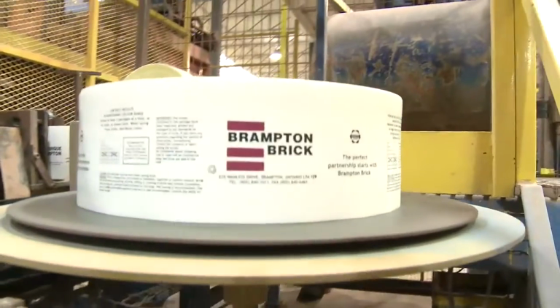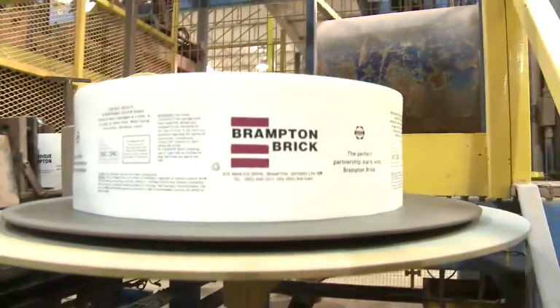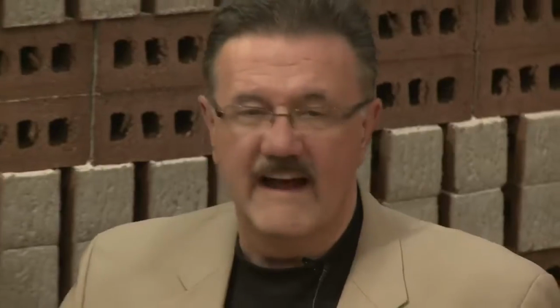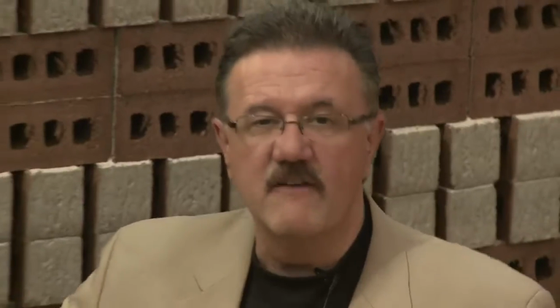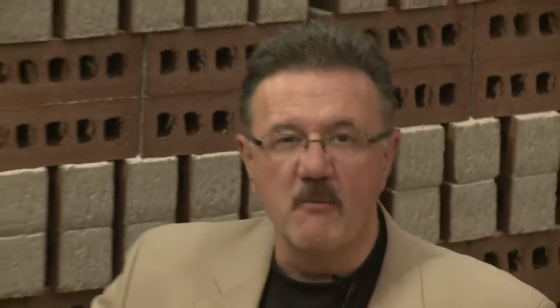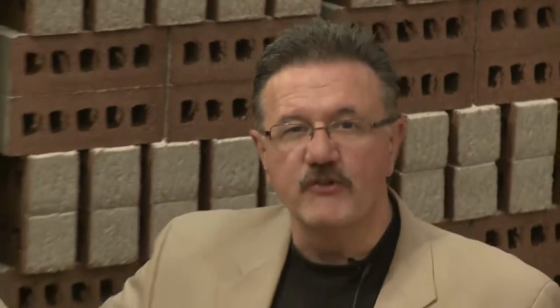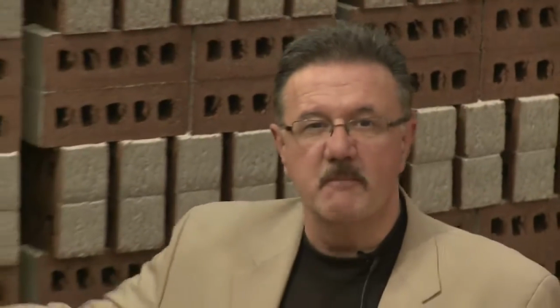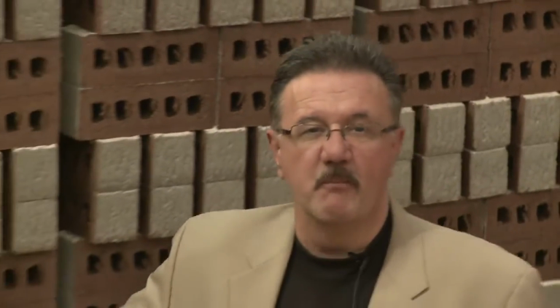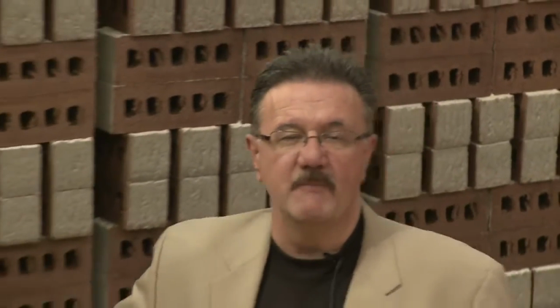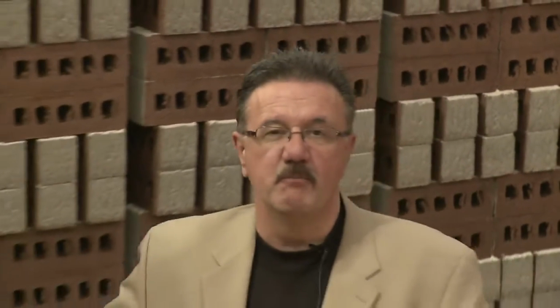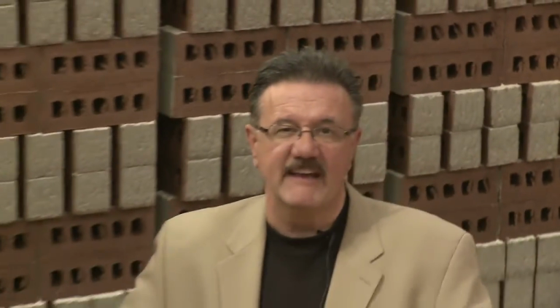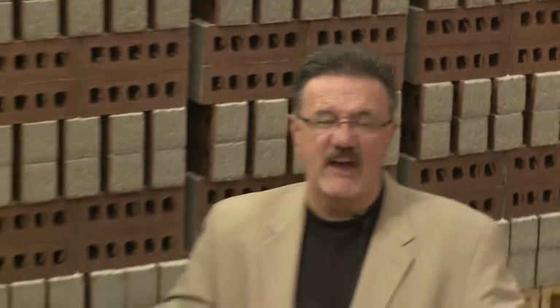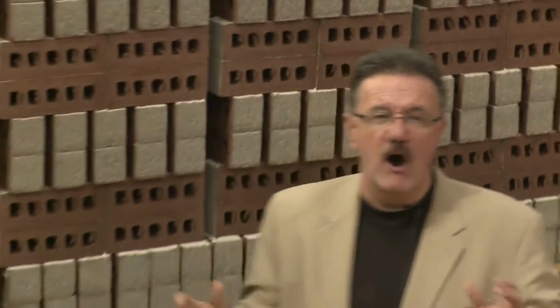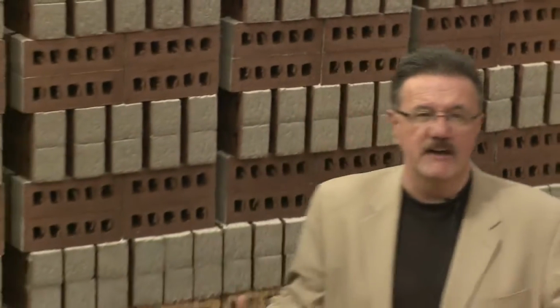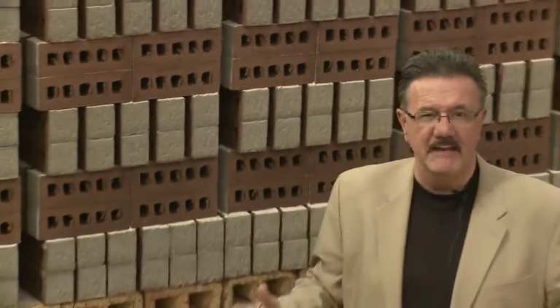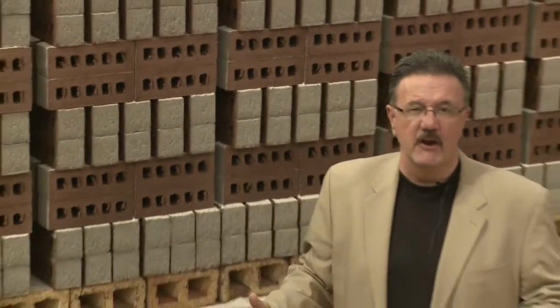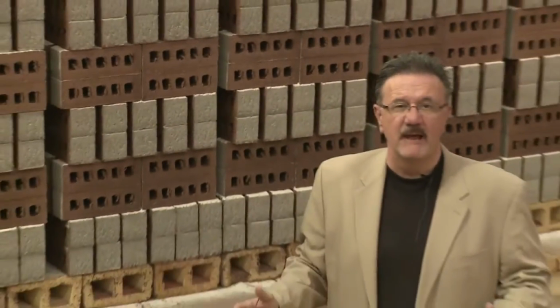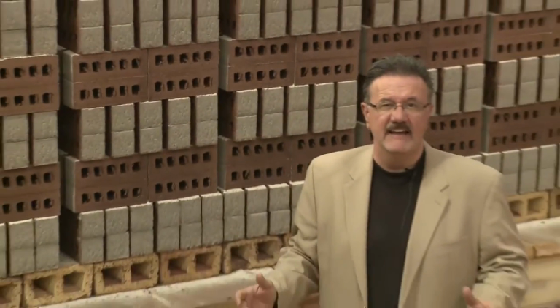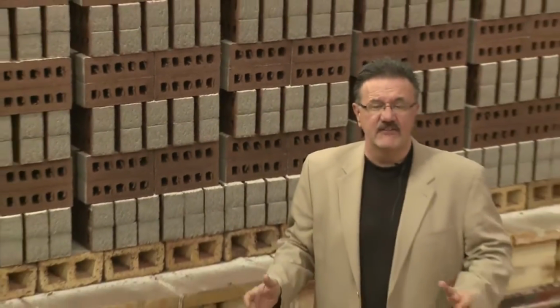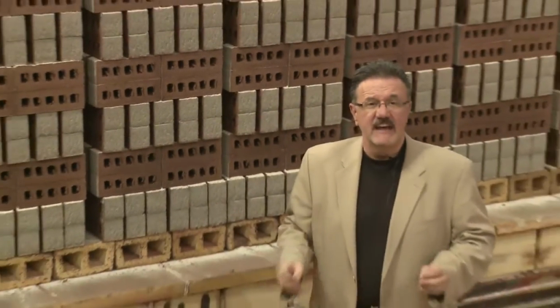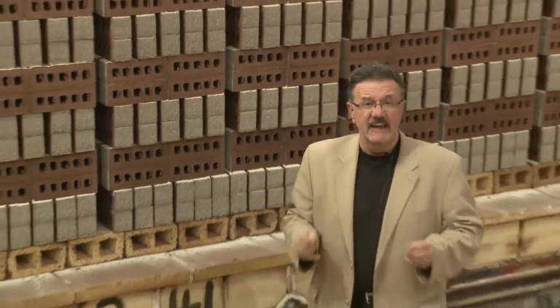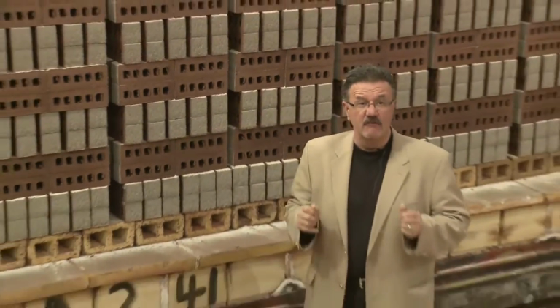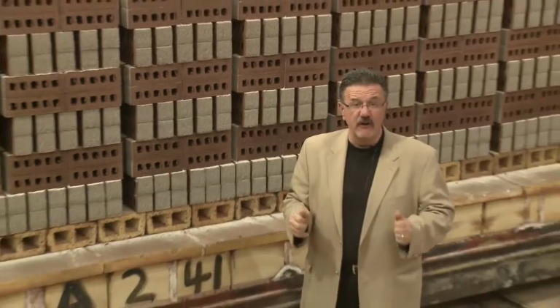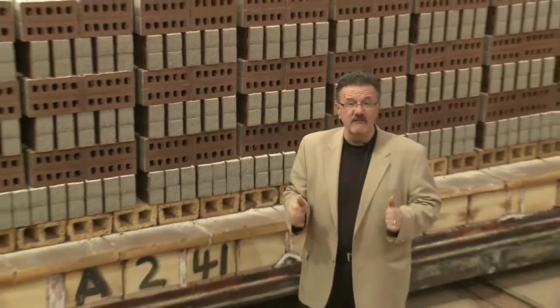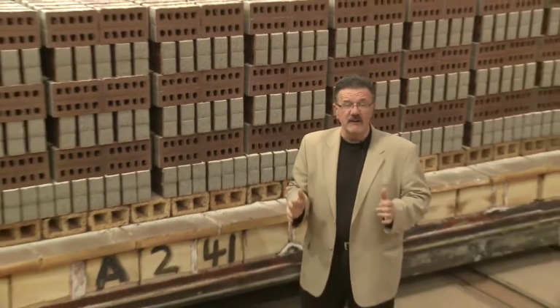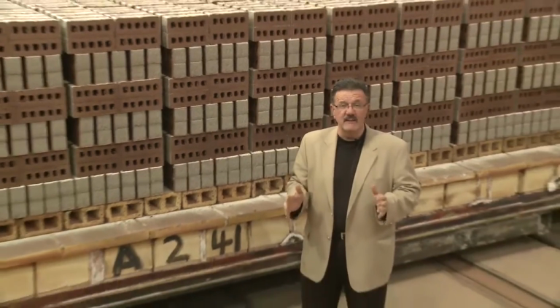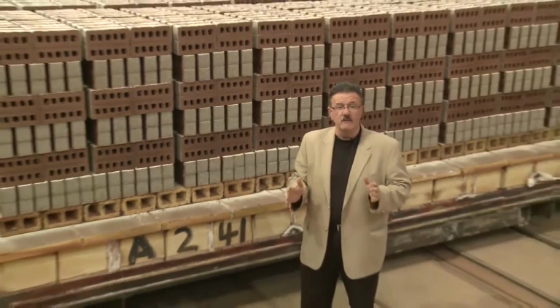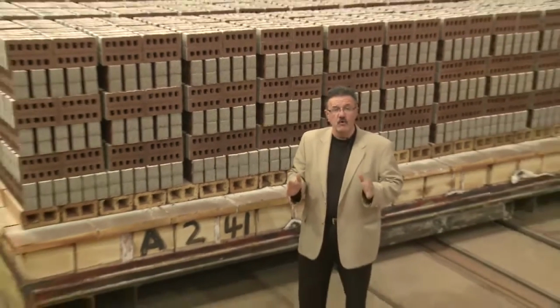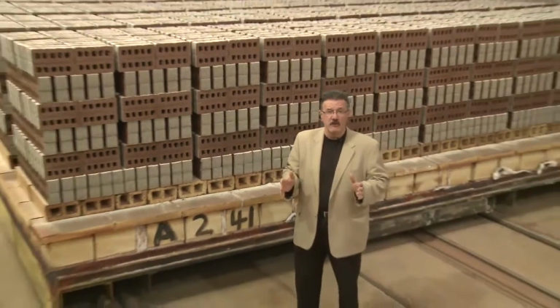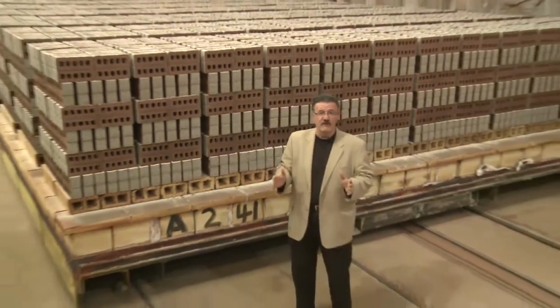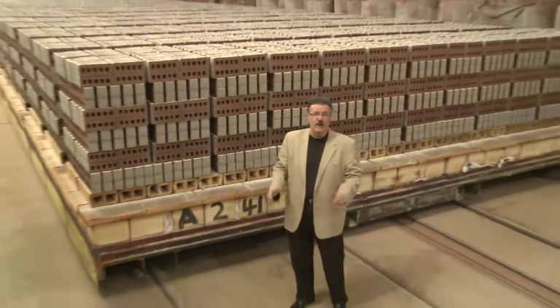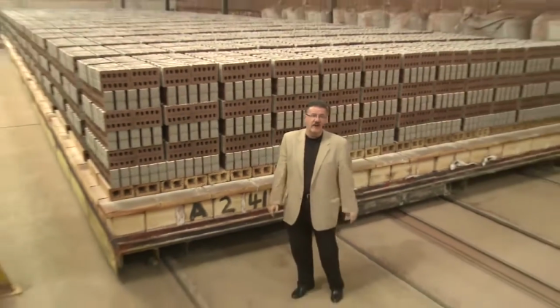What I love the most about Brampton Brick is how automated our plant is, and how very, very little room there is for error.